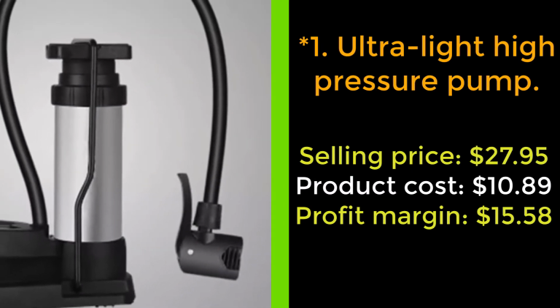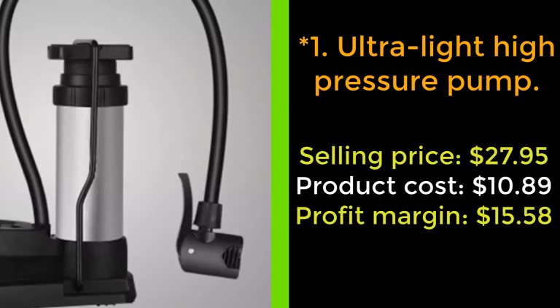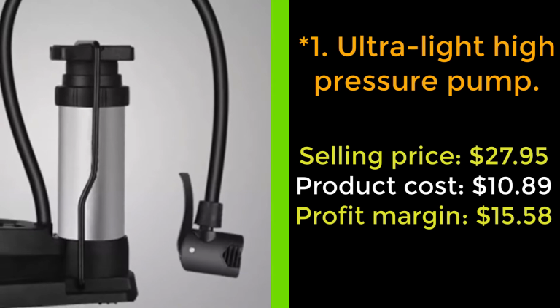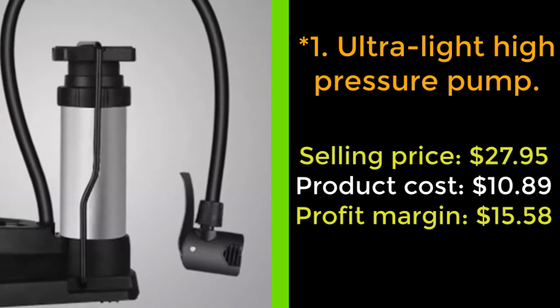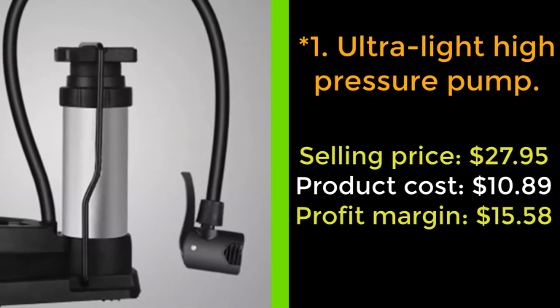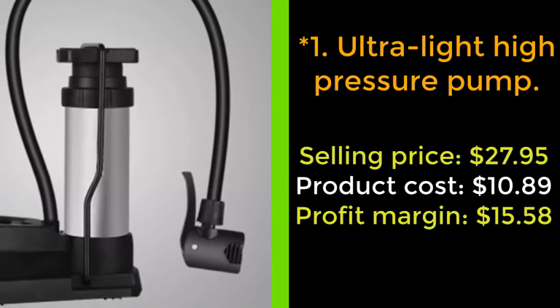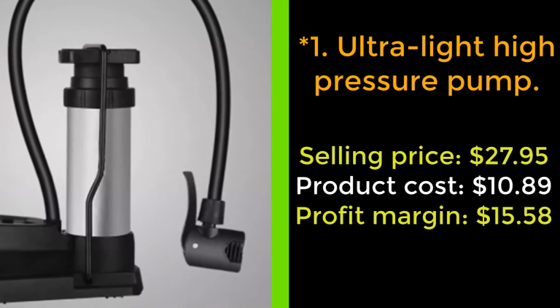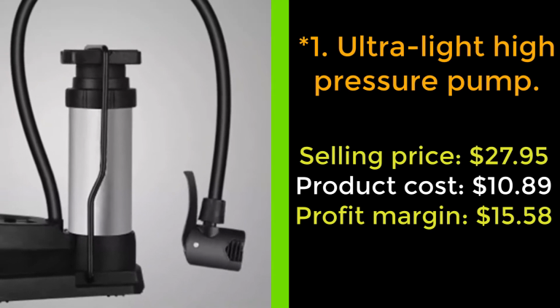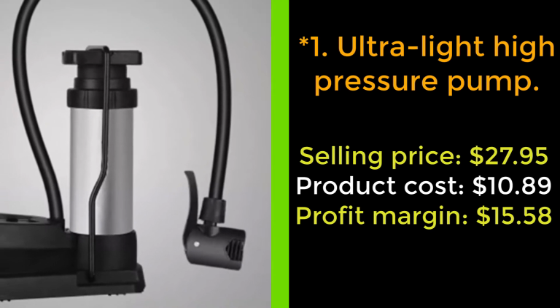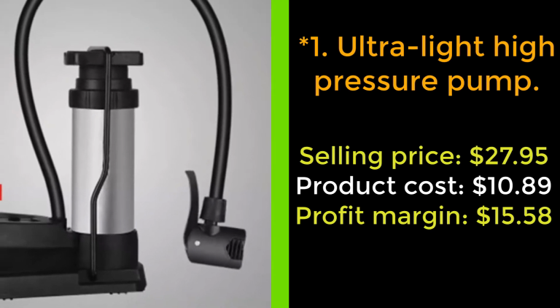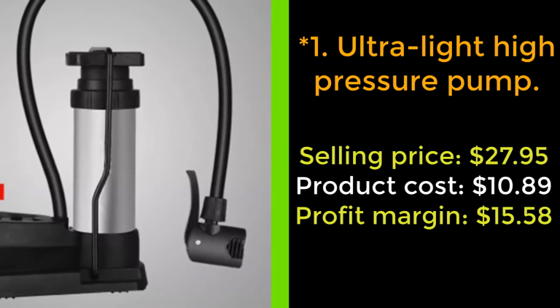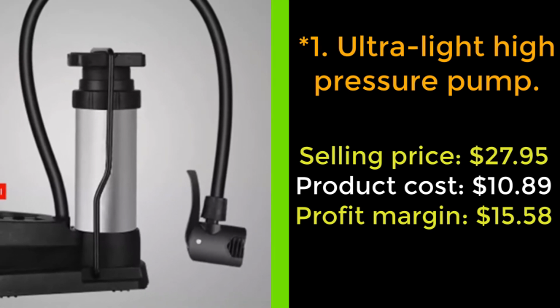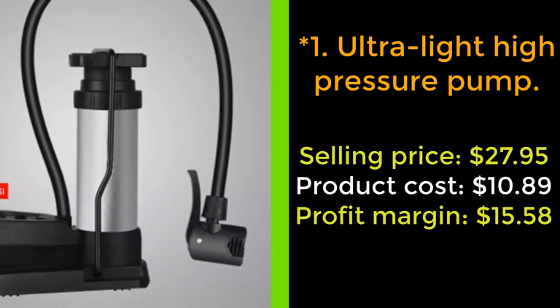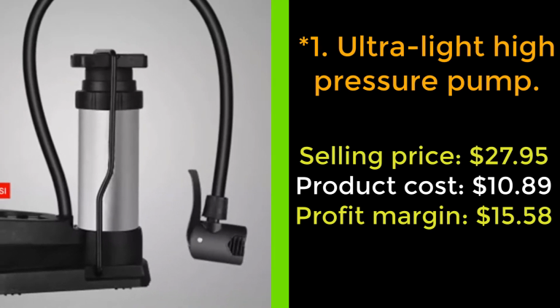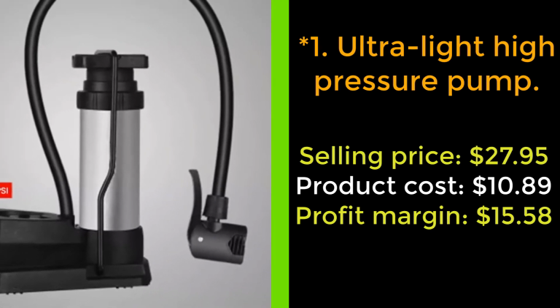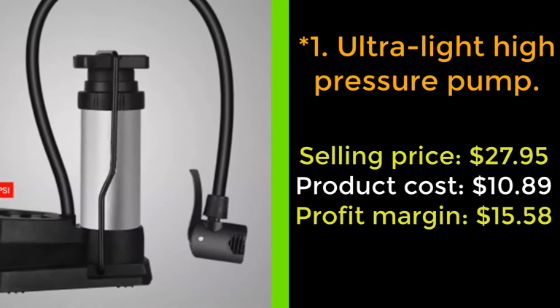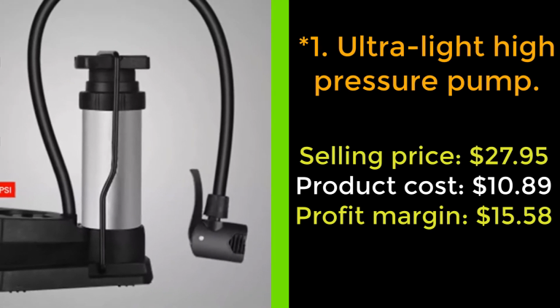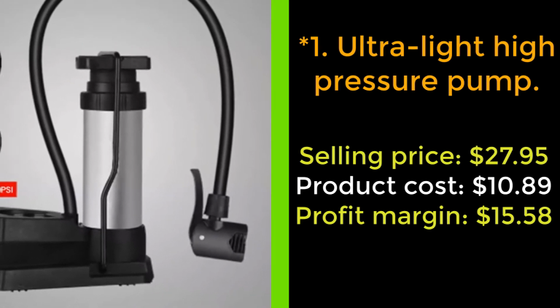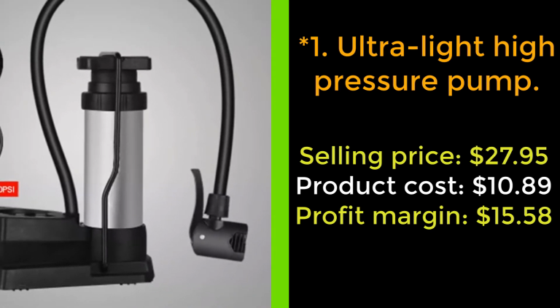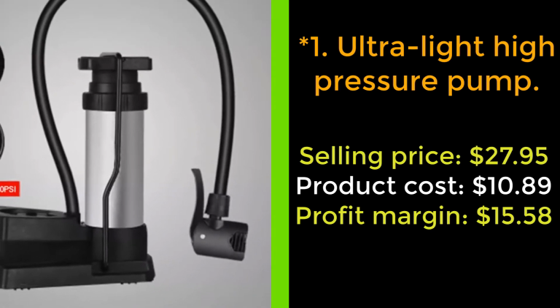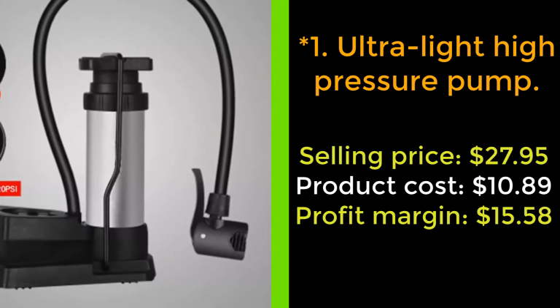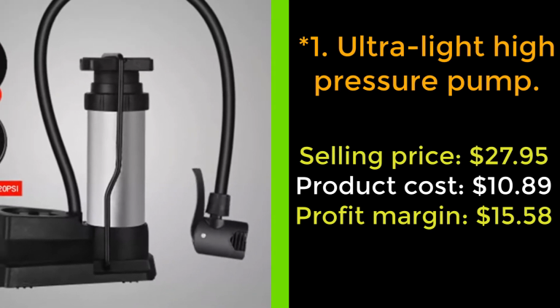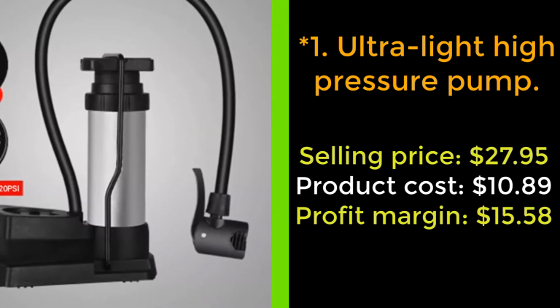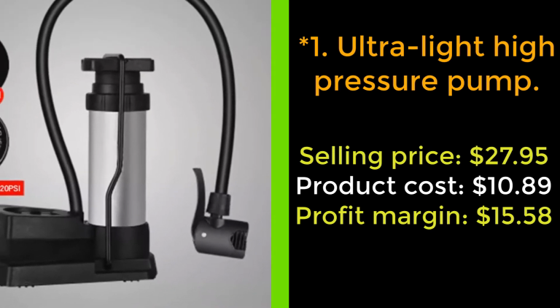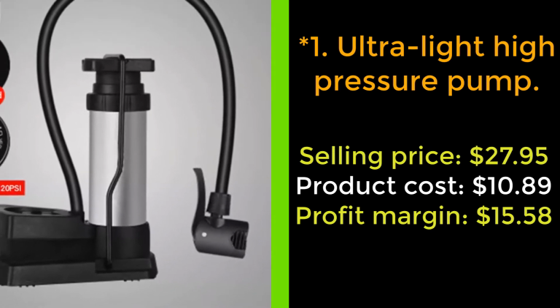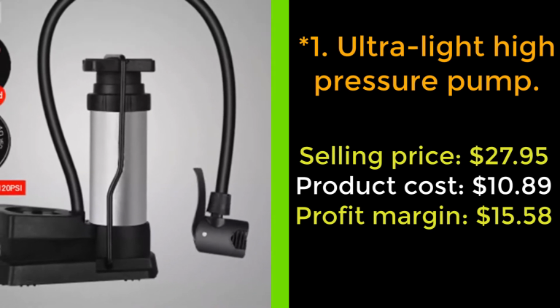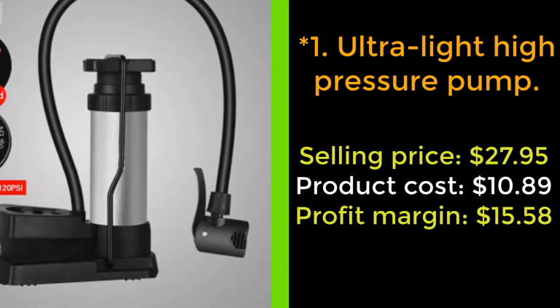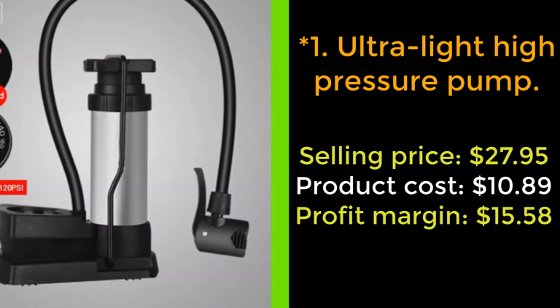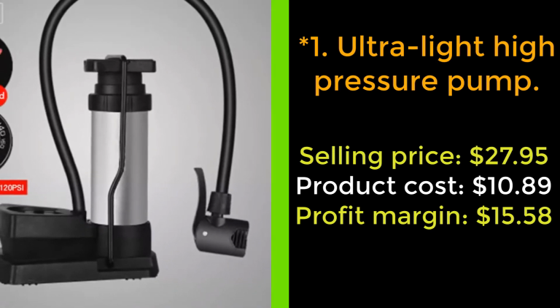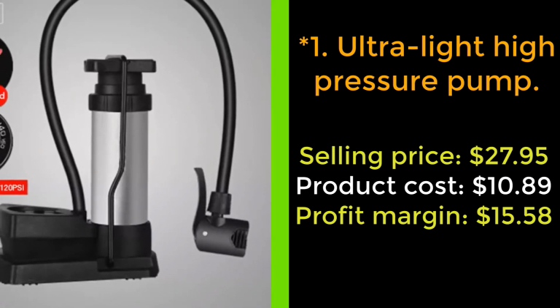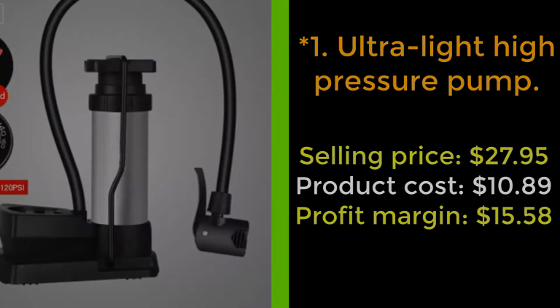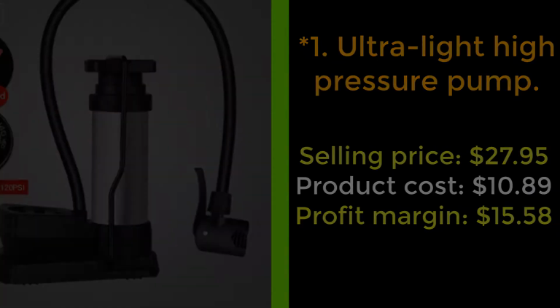It can help you pump up your tires in time, anytime, anywhere. Order now.